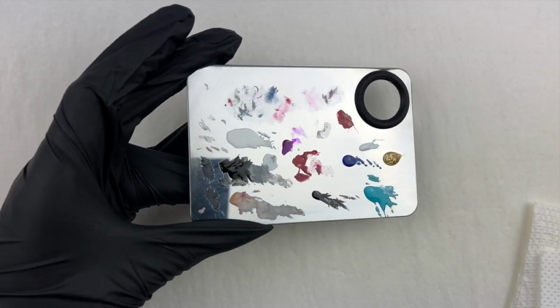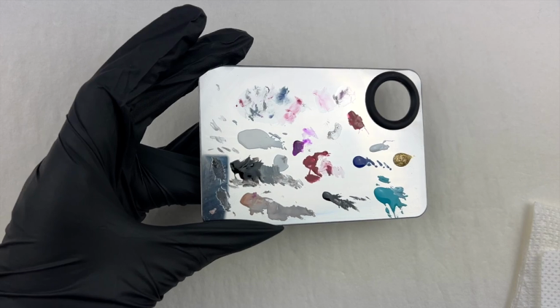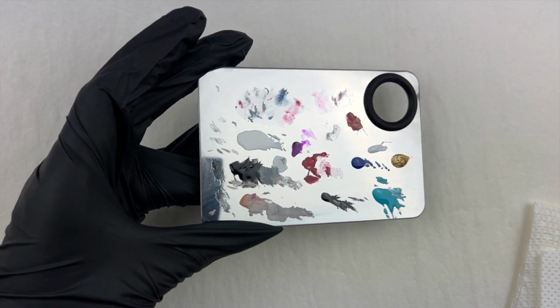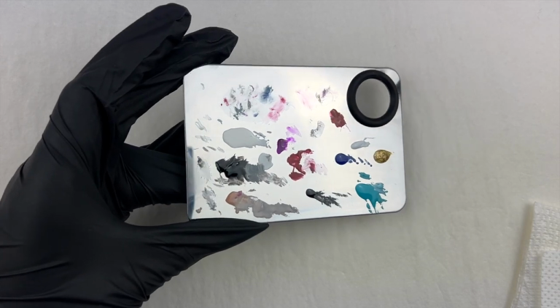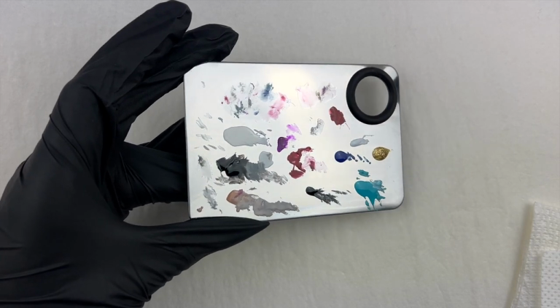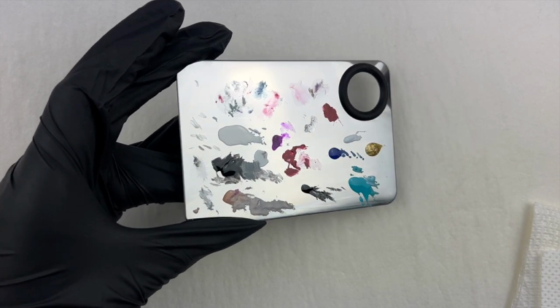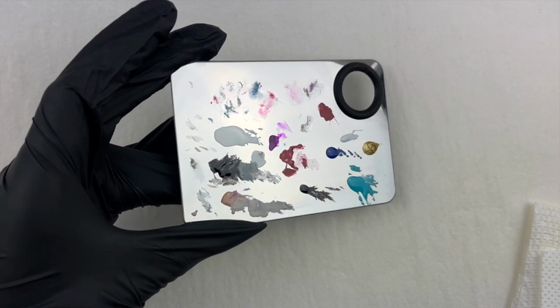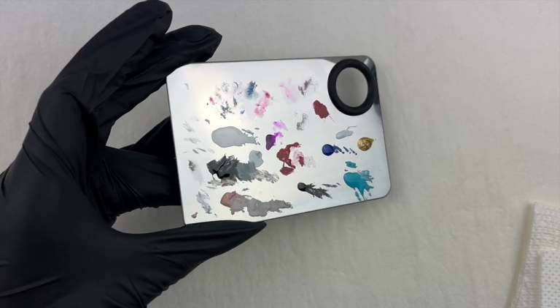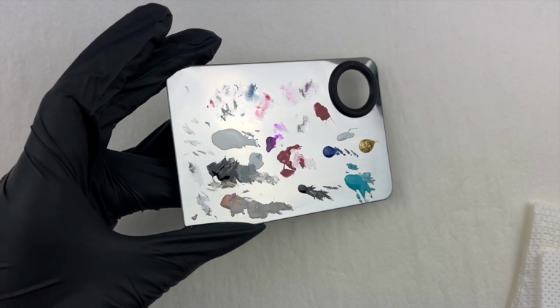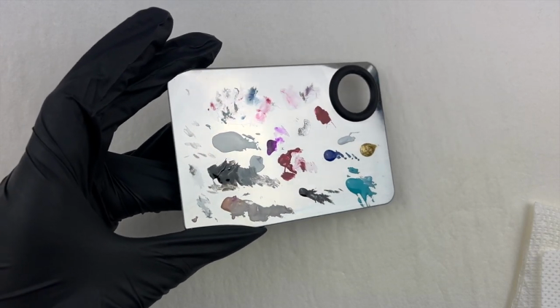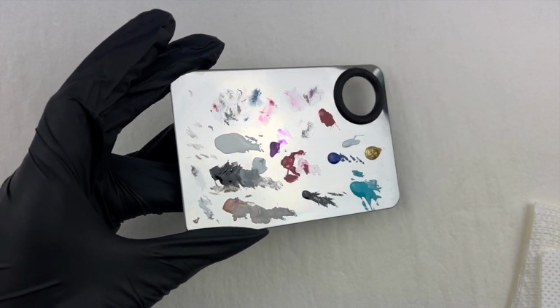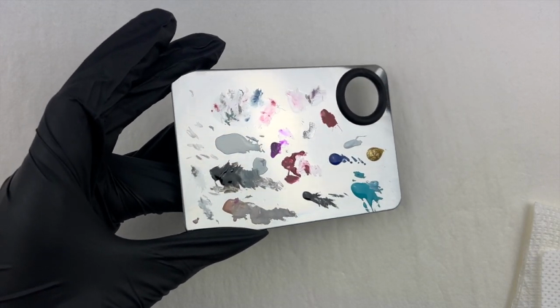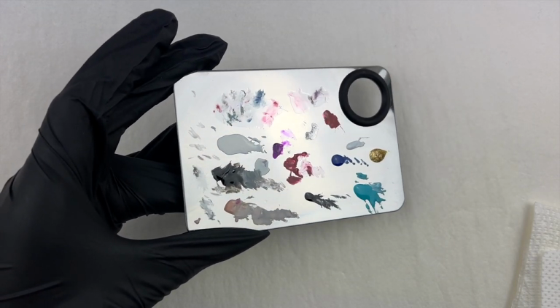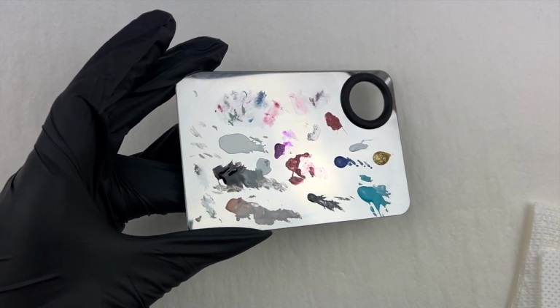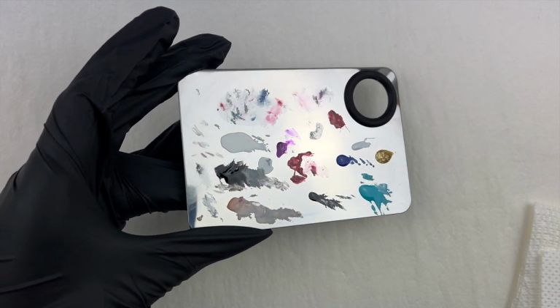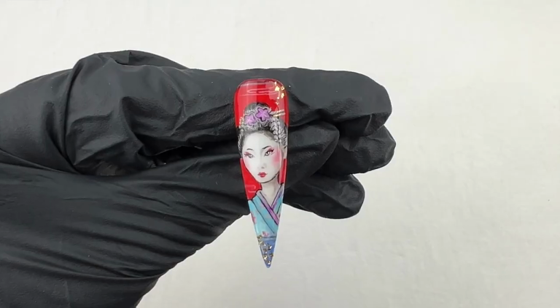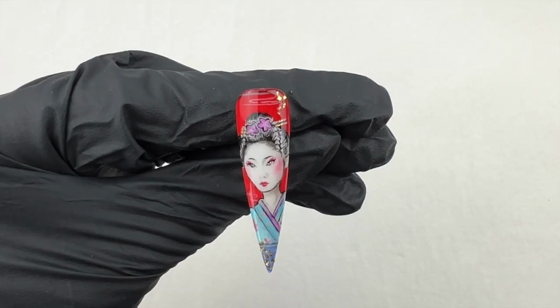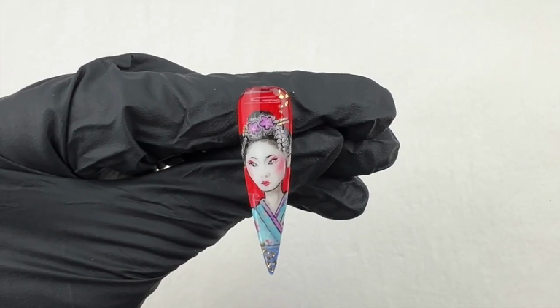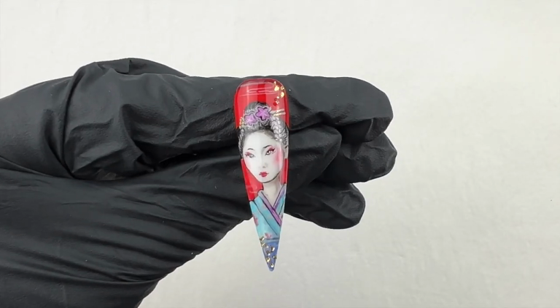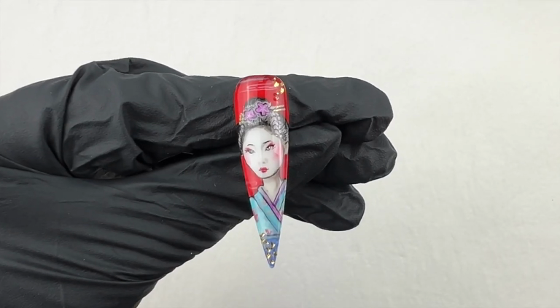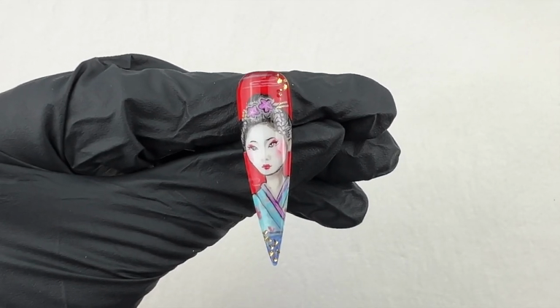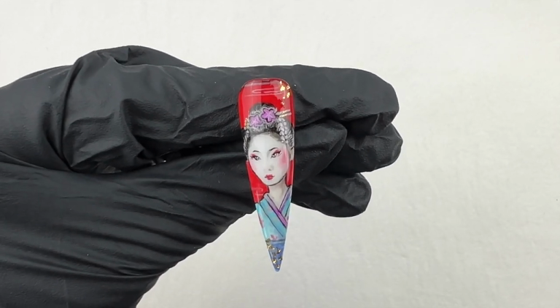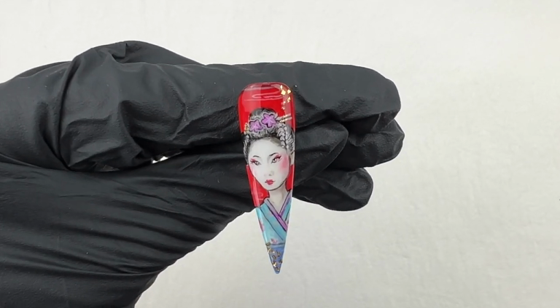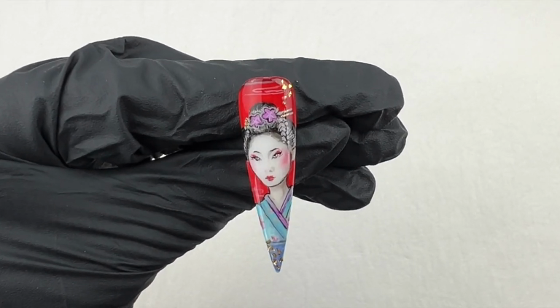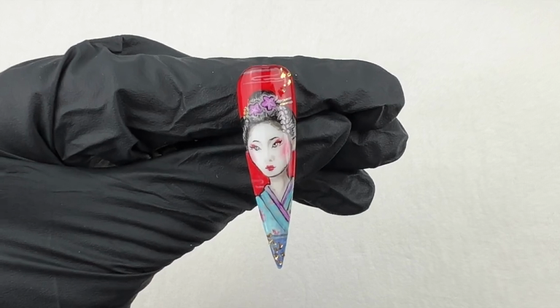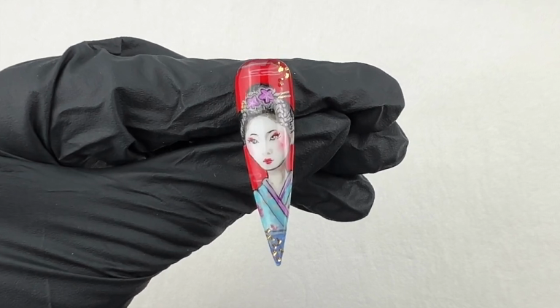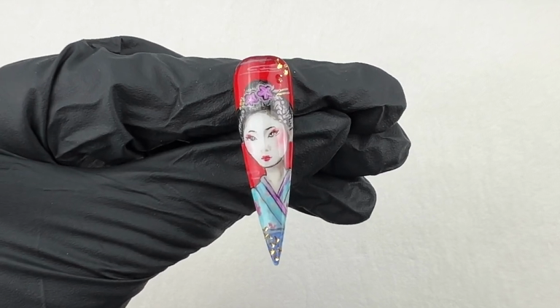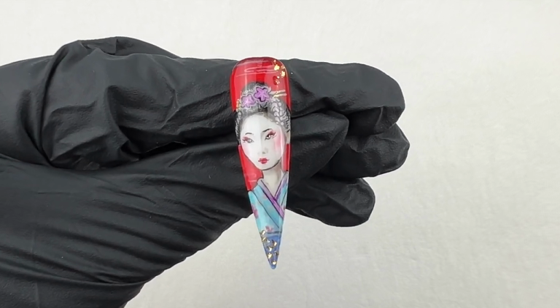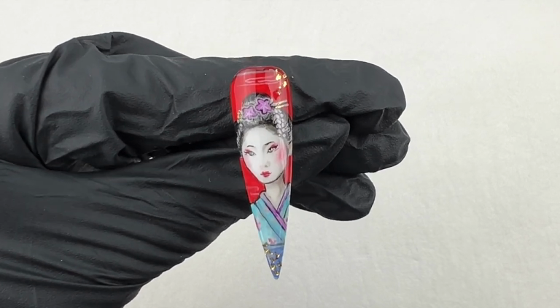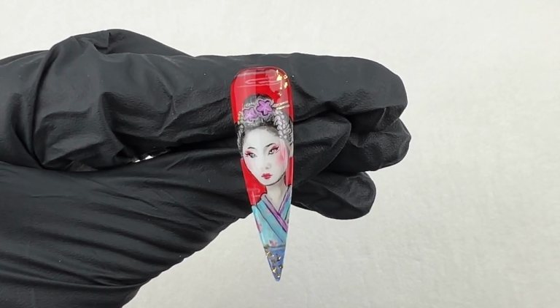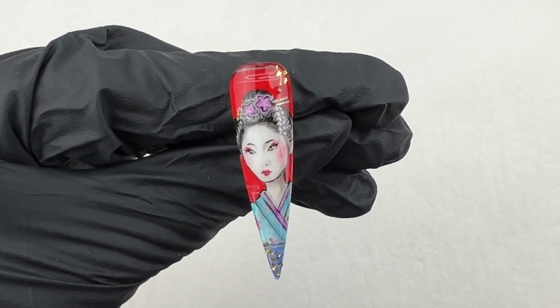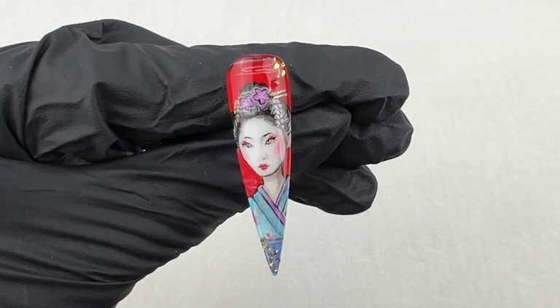This is the aftermath. It took me about two hours to create it, but I'm happy with it. Let me know what you think.